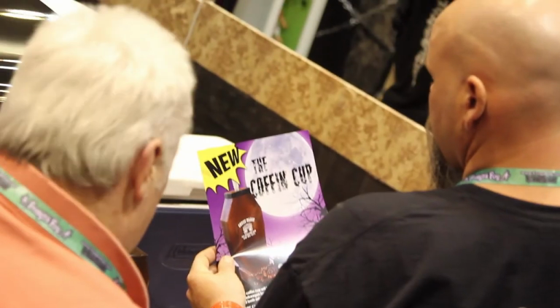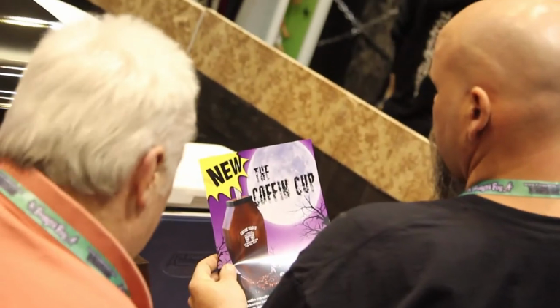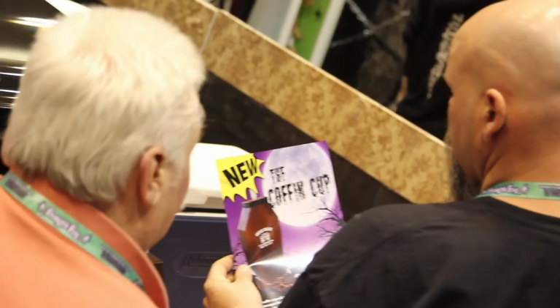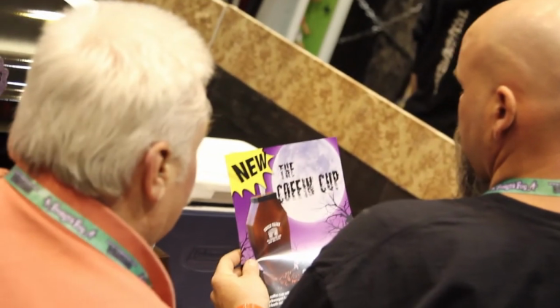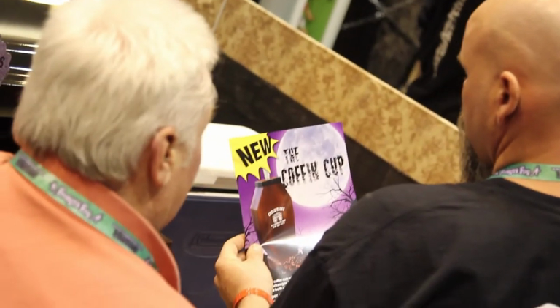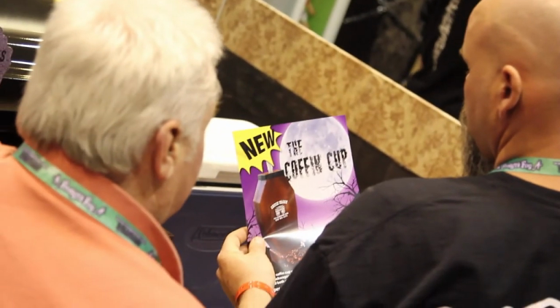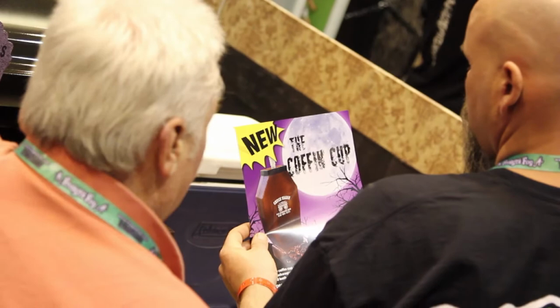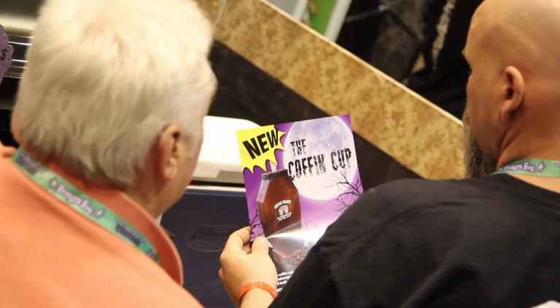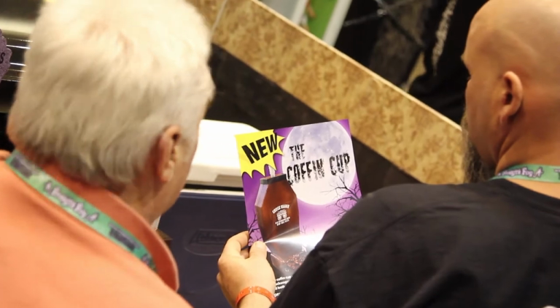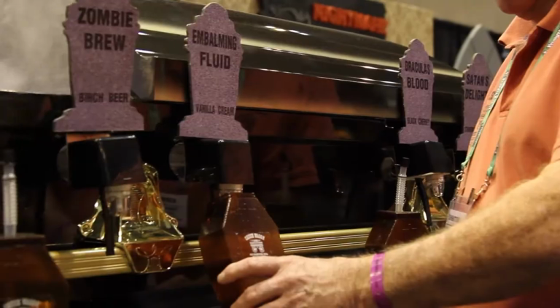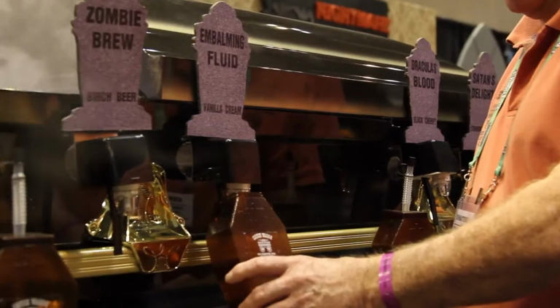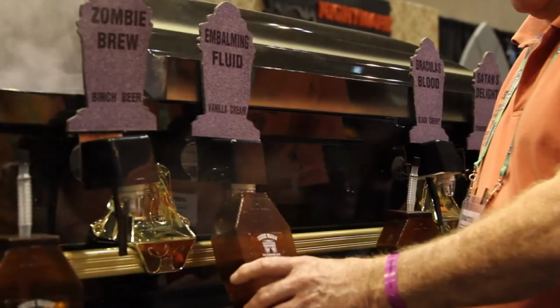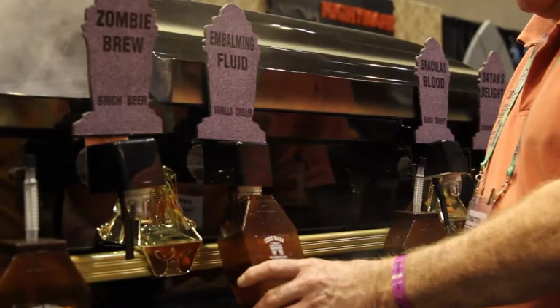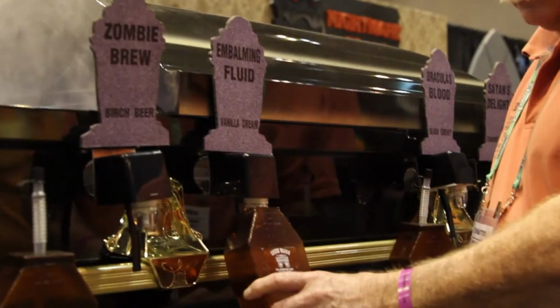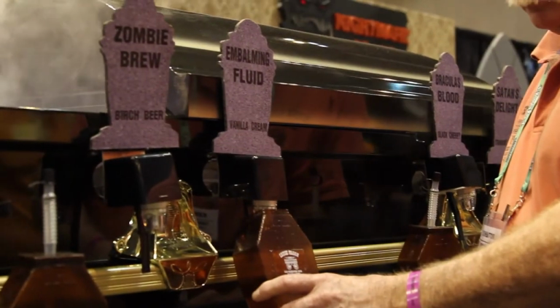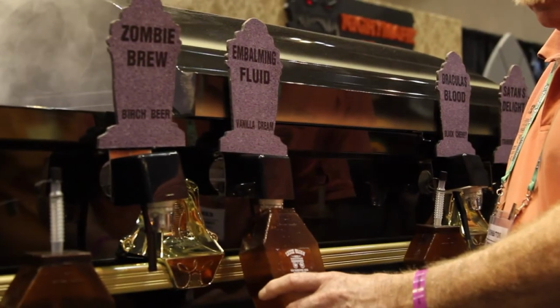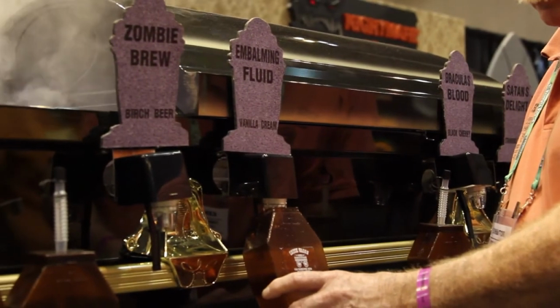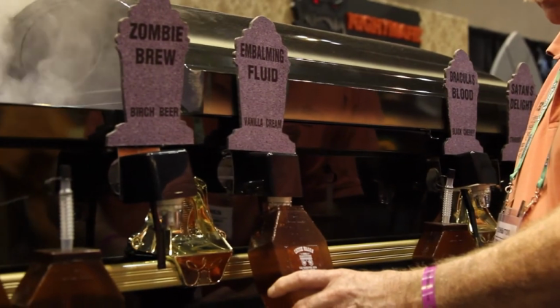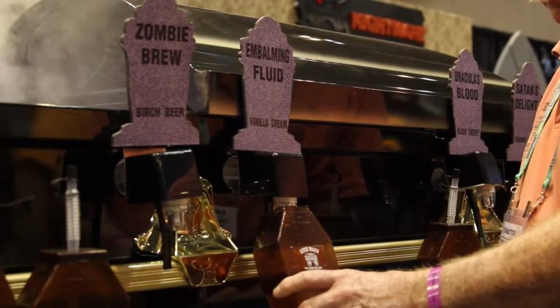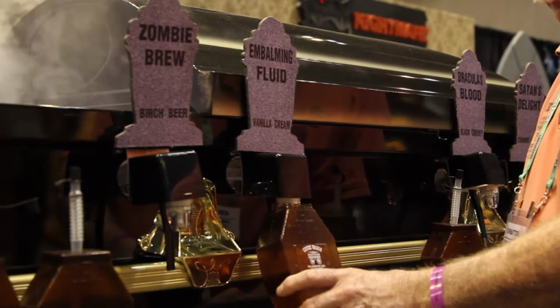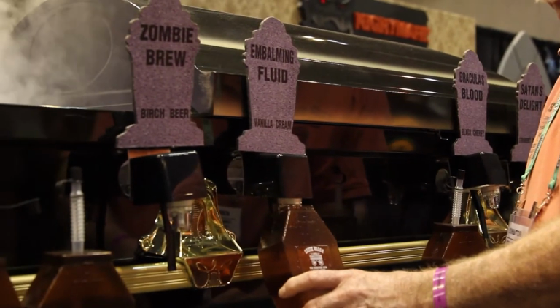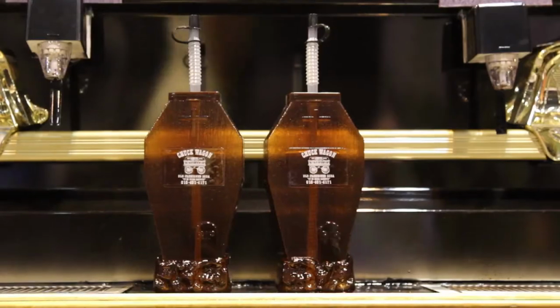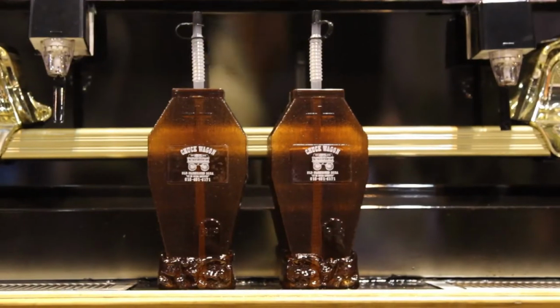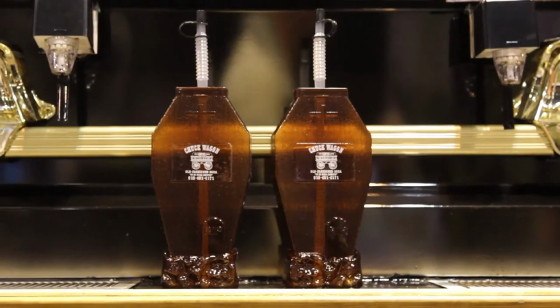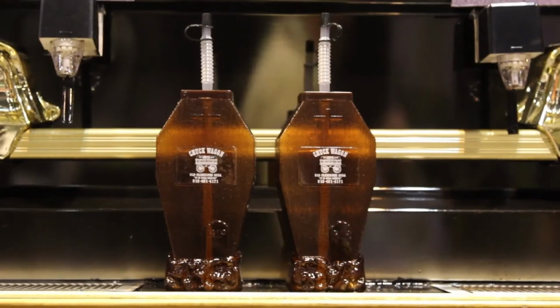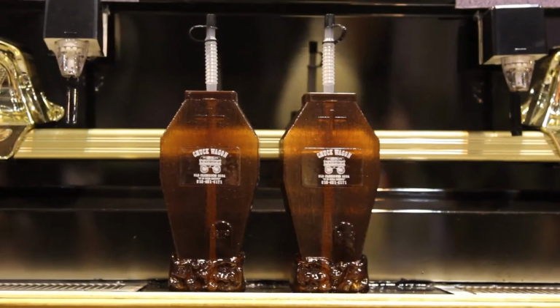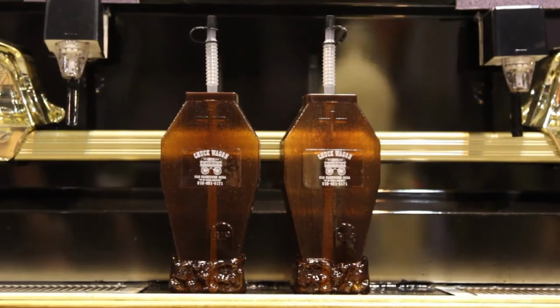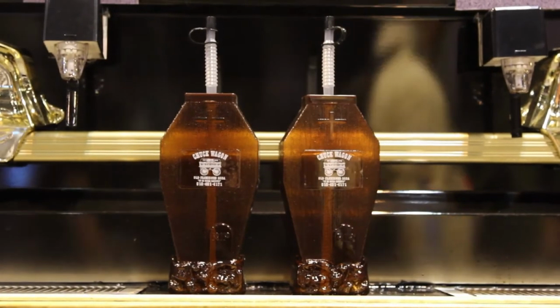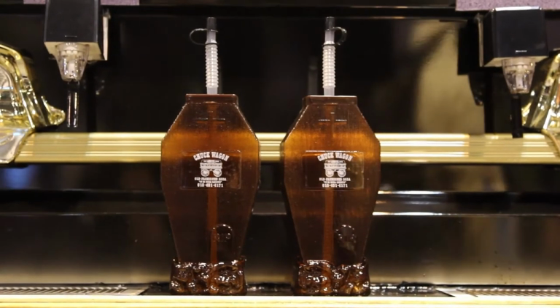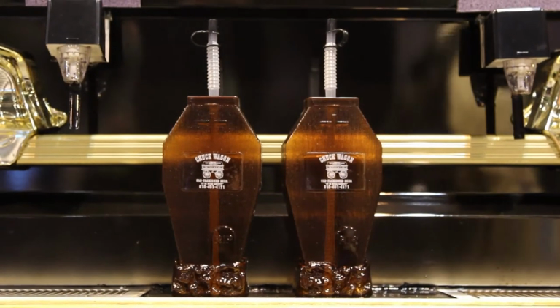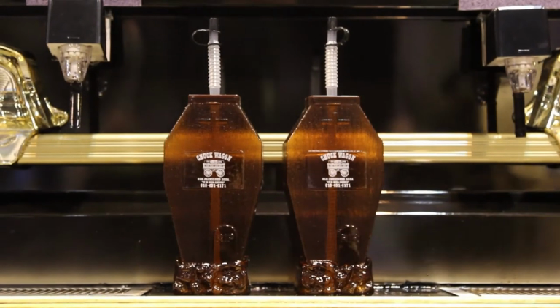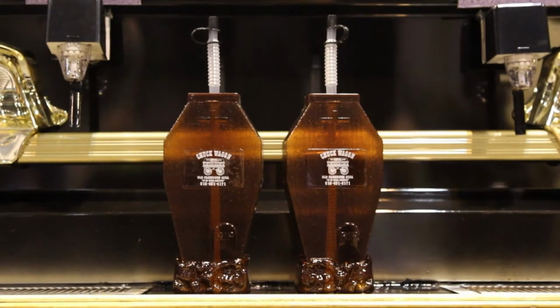We also have the coffin cup, and we recommend that you sell the coffin cup with soda.